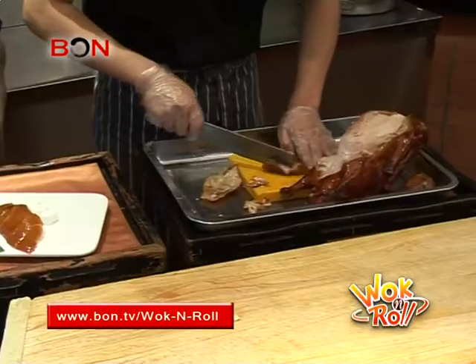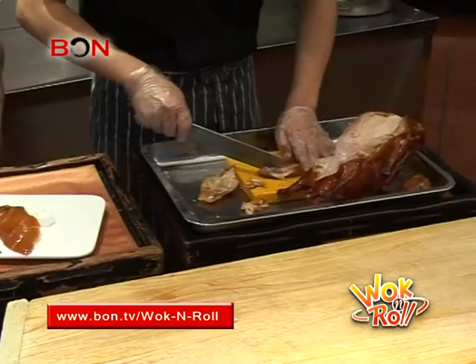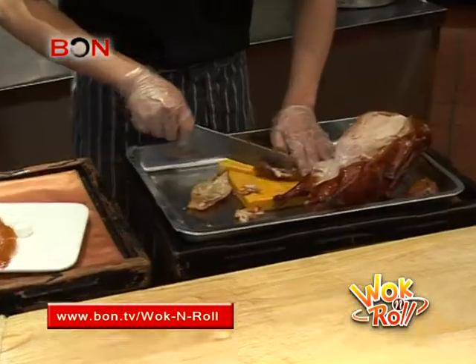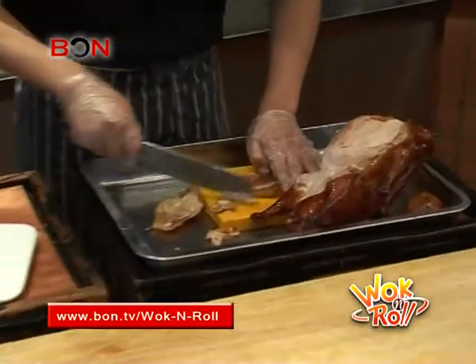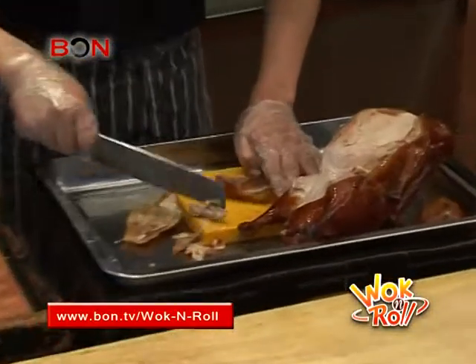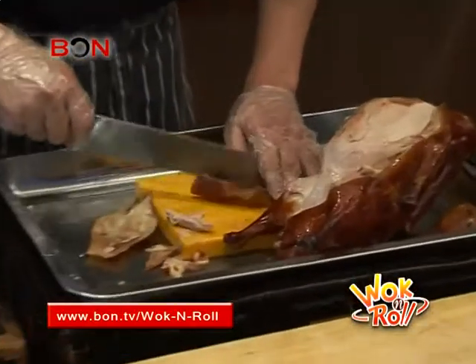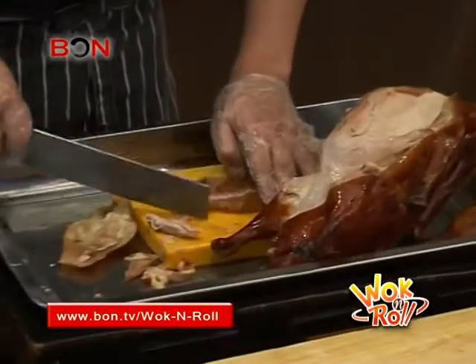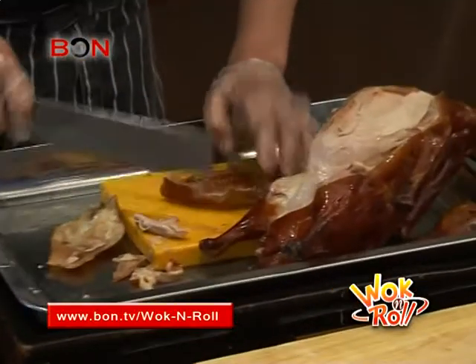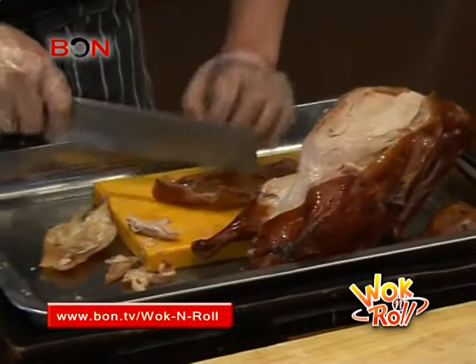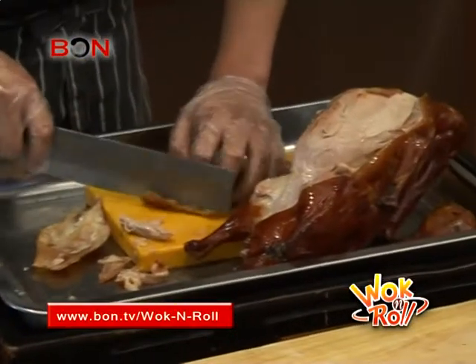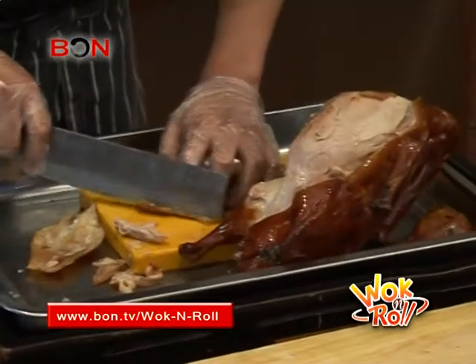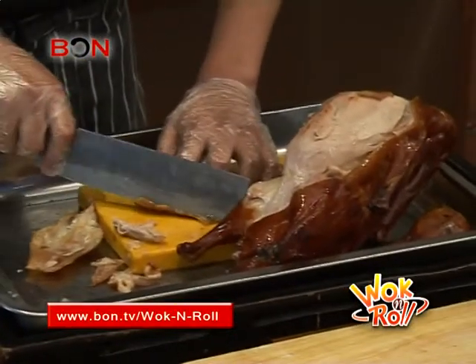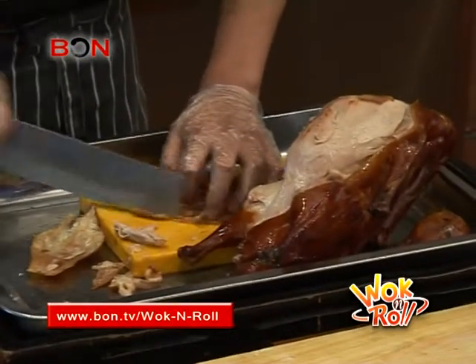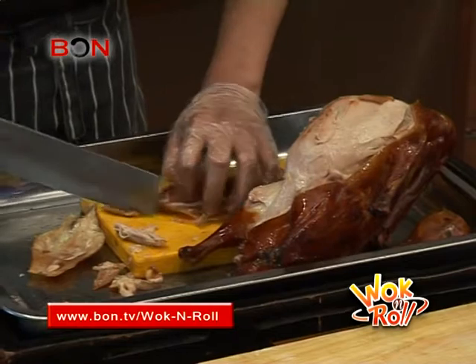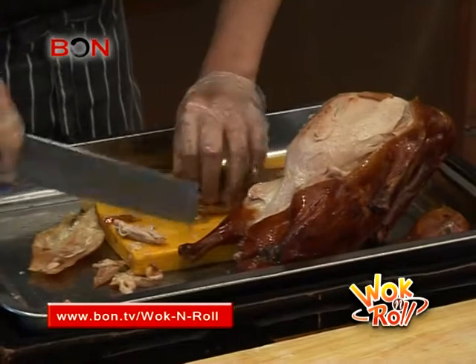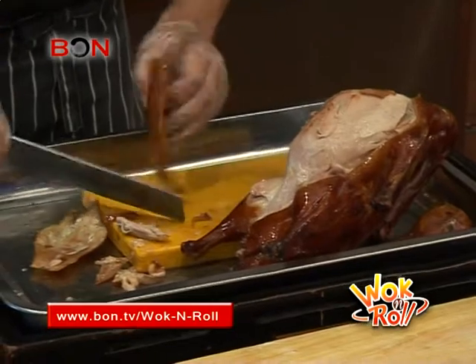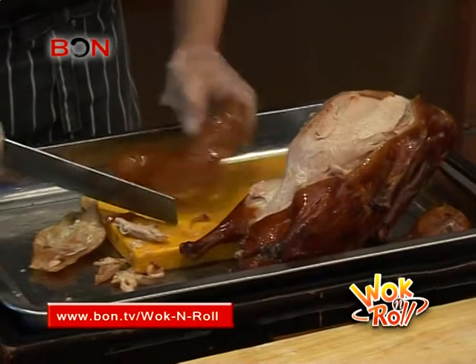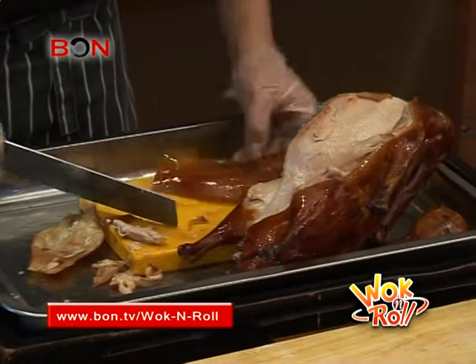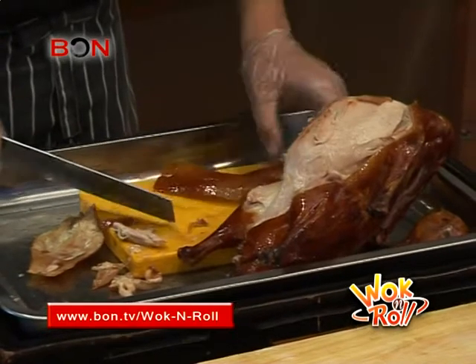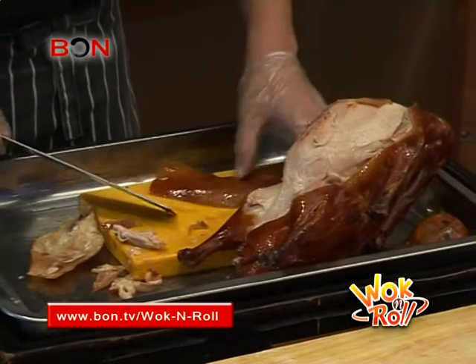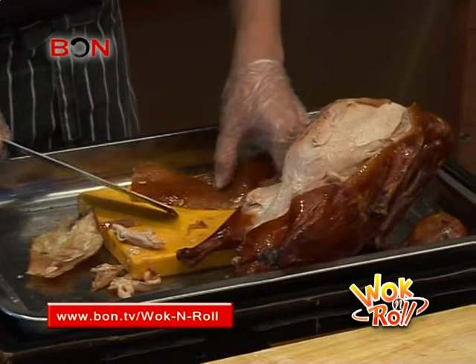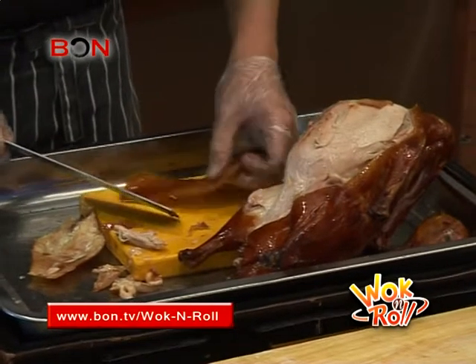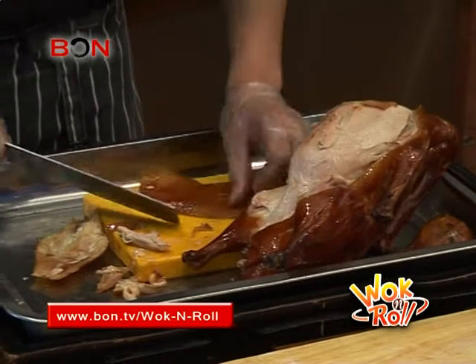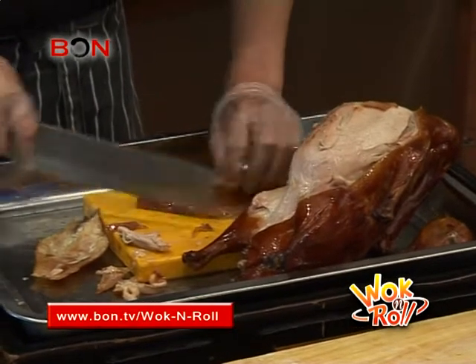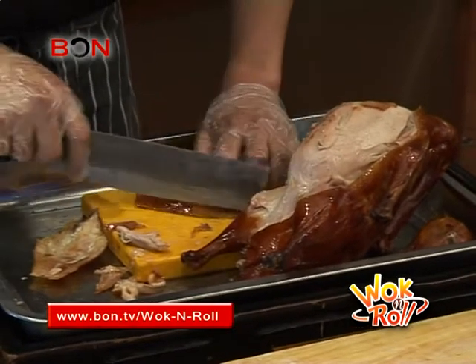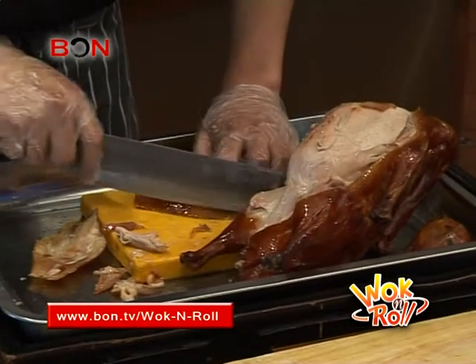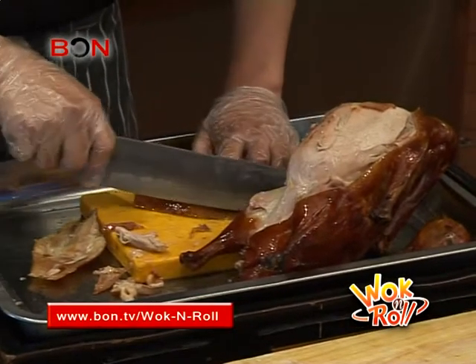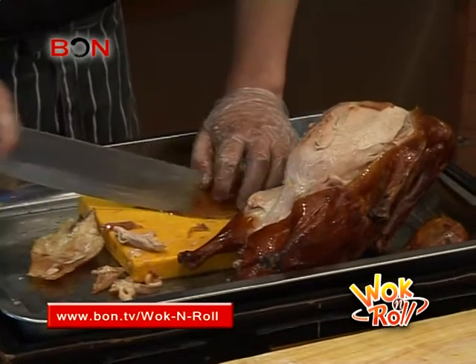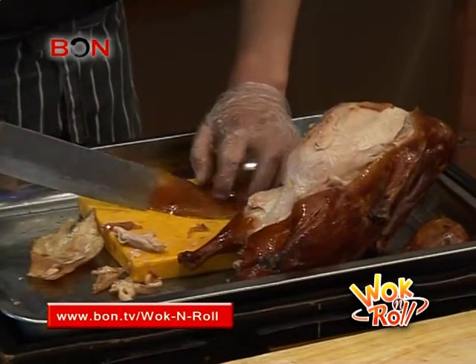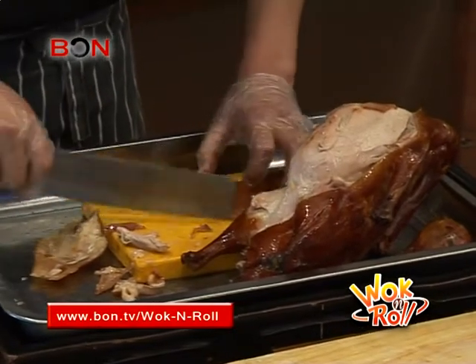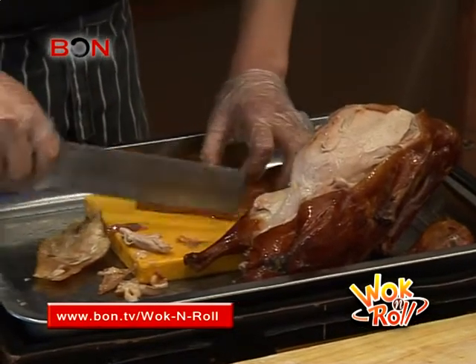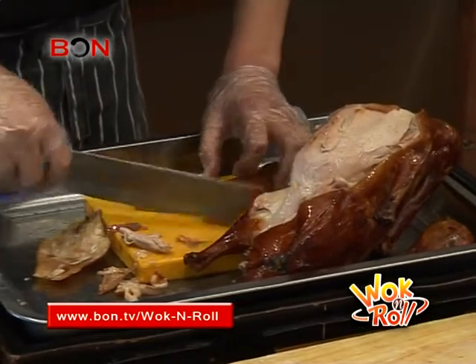As it gets knifed up, the chef scrapes off the remaining fat under each piece to give the diners the leanest bird possible.